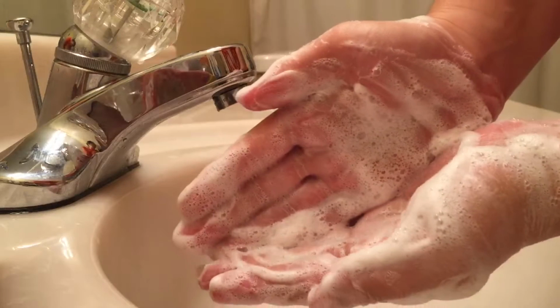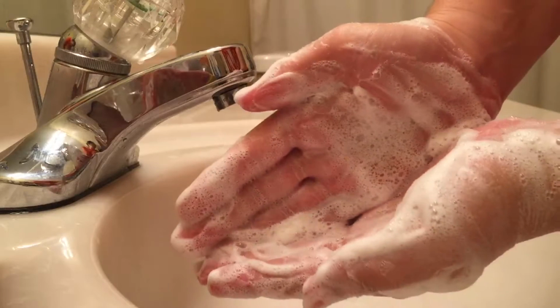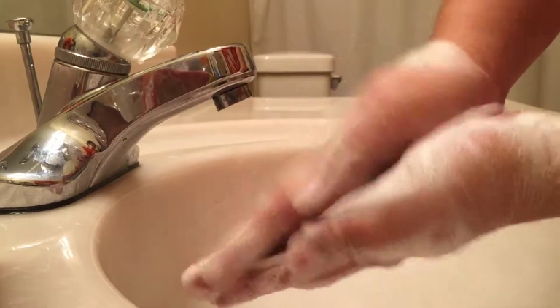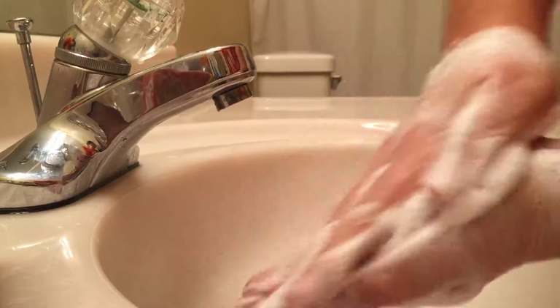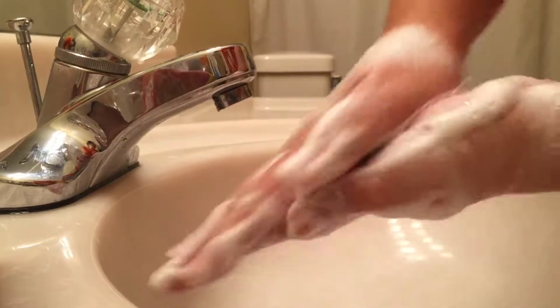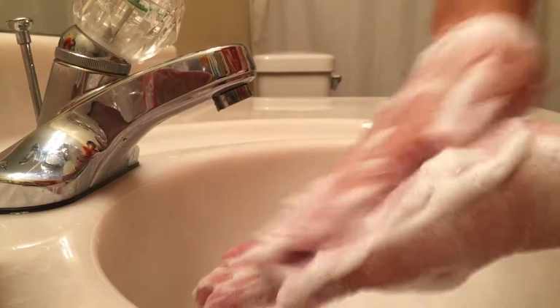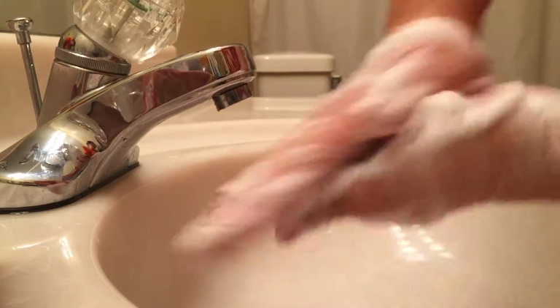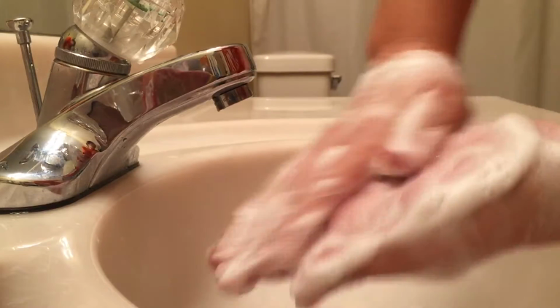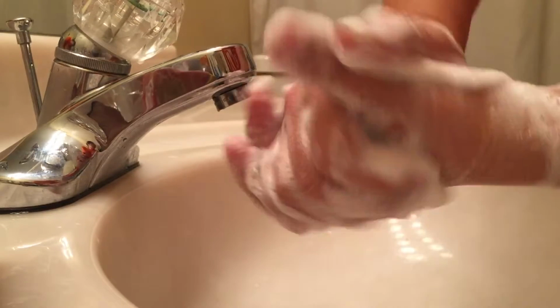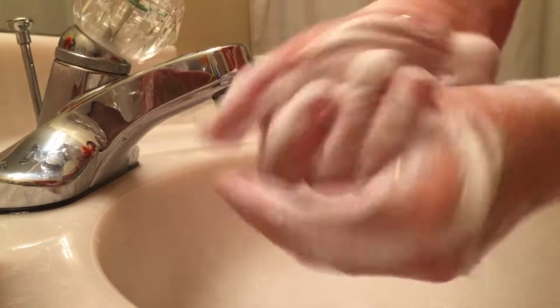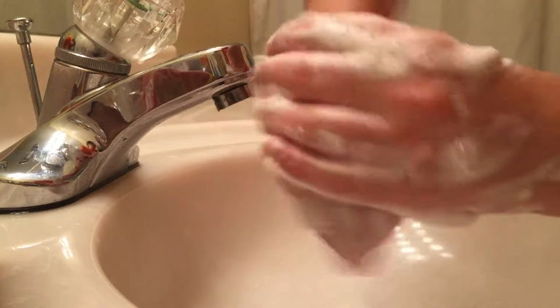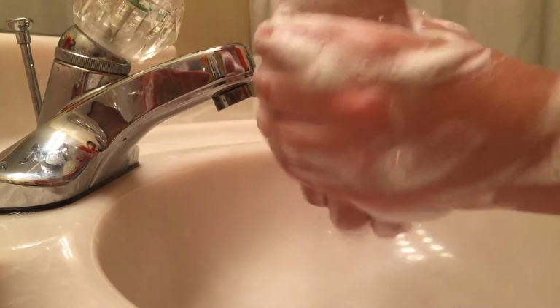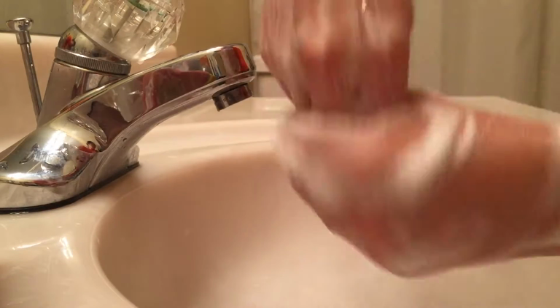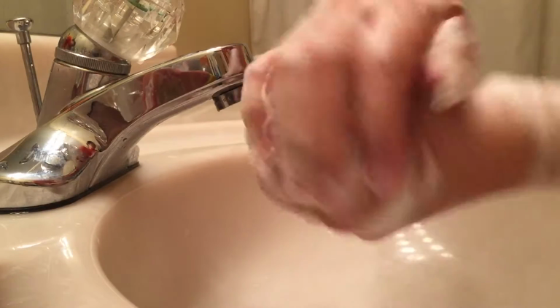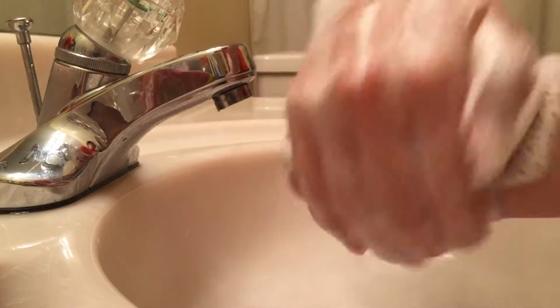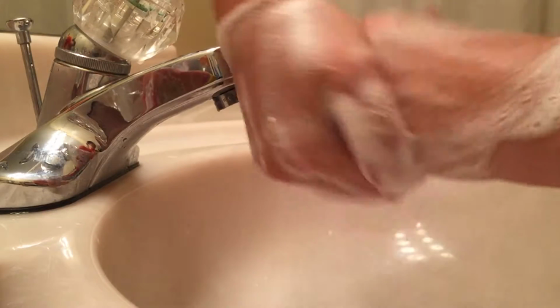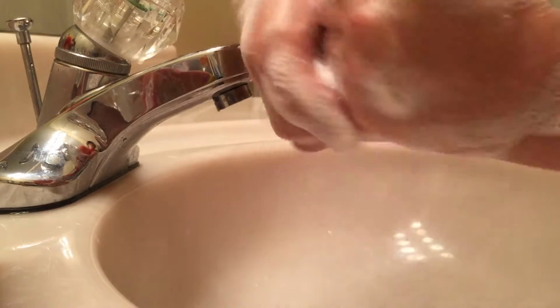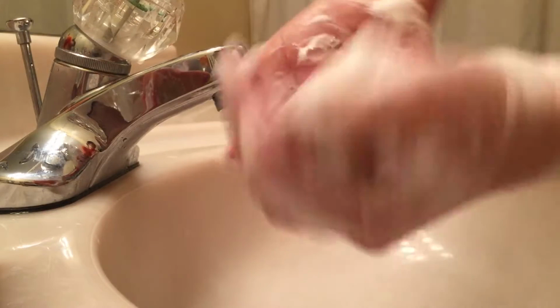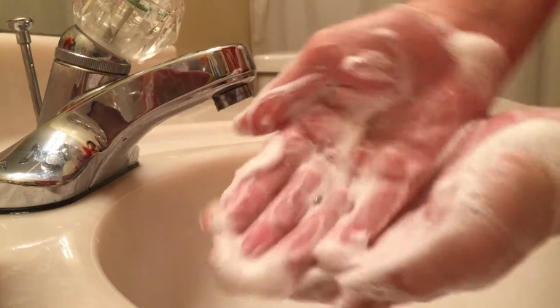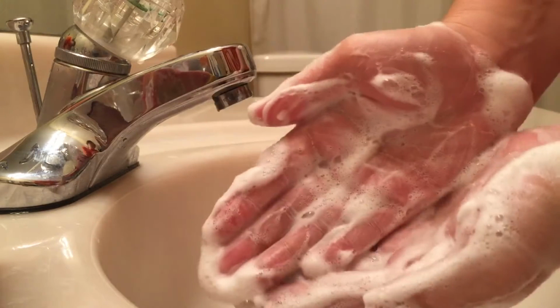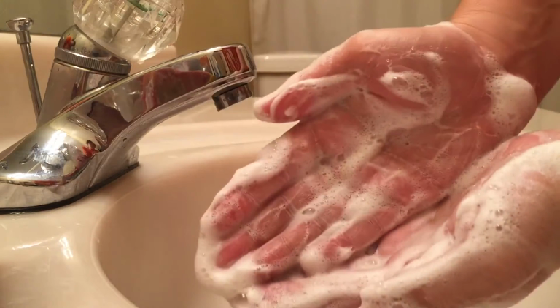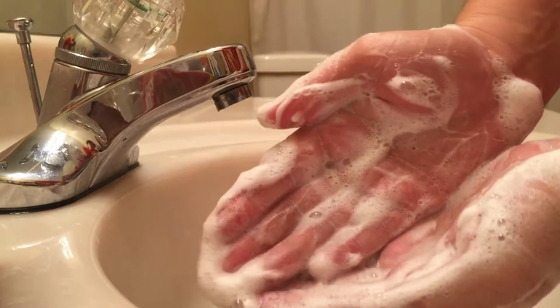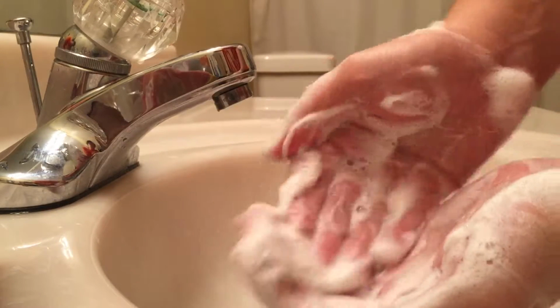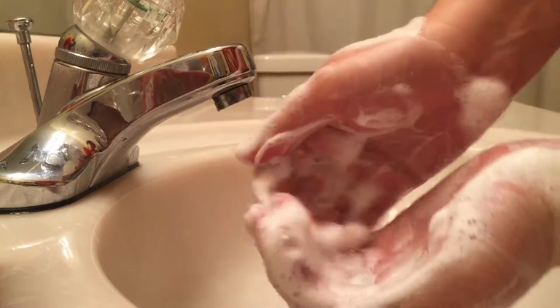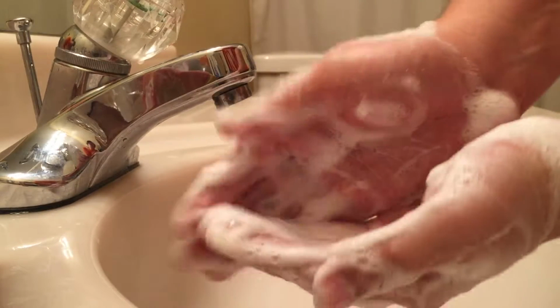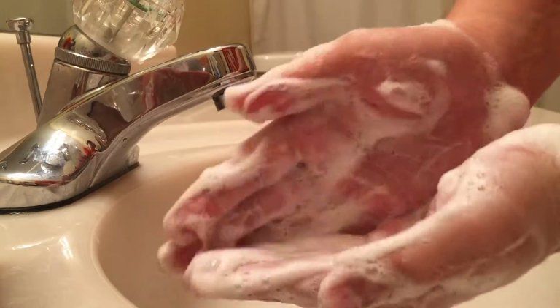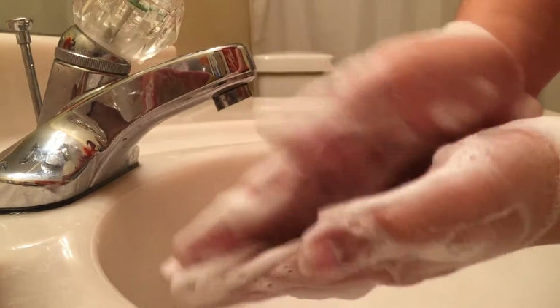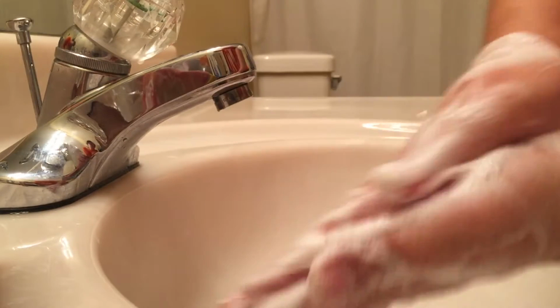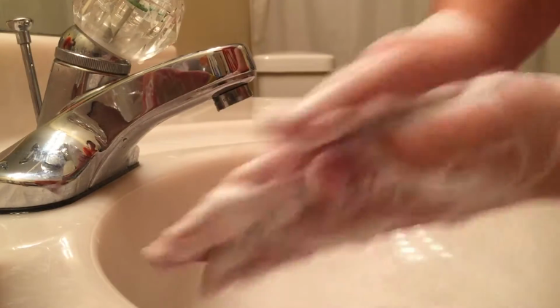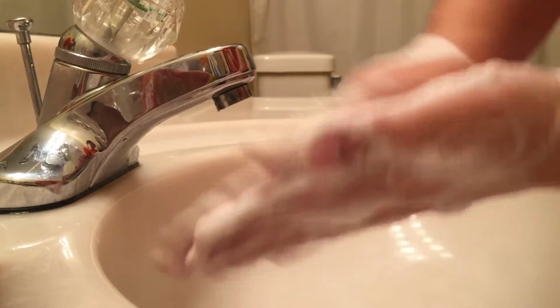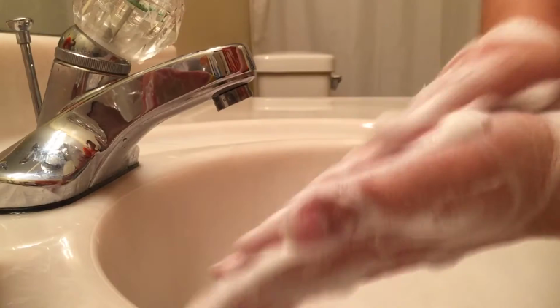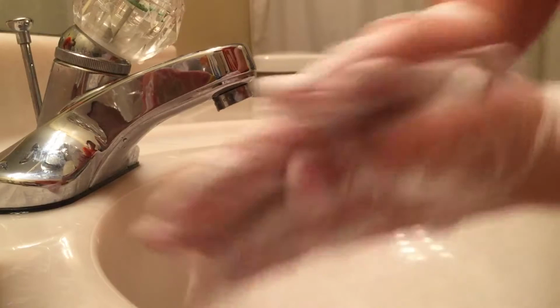Long lasting, small, frothy, foamy bubbles.